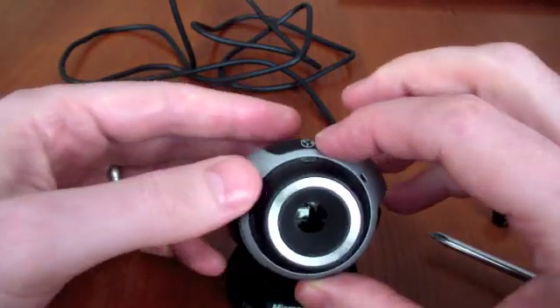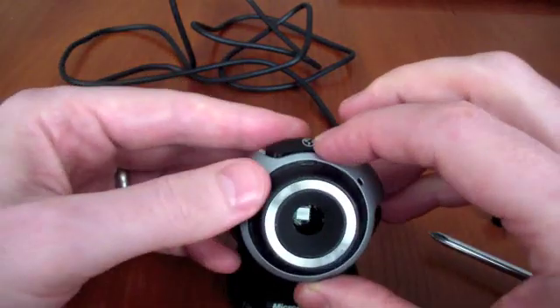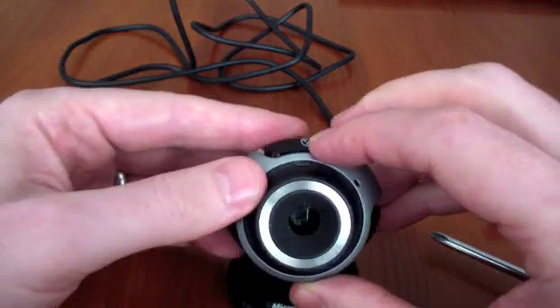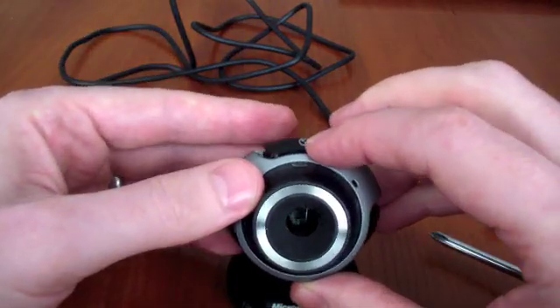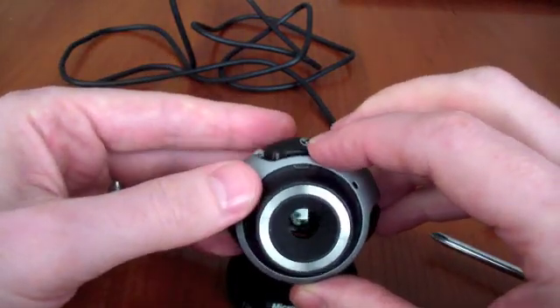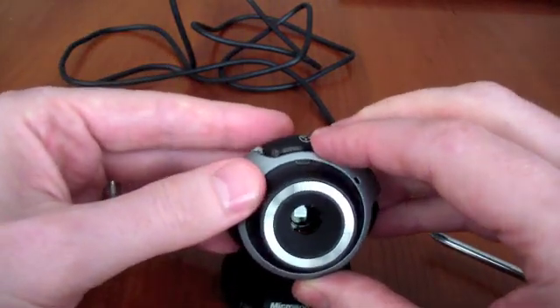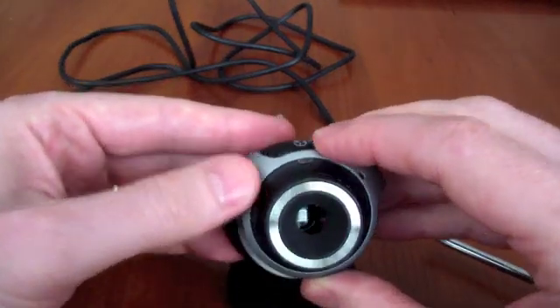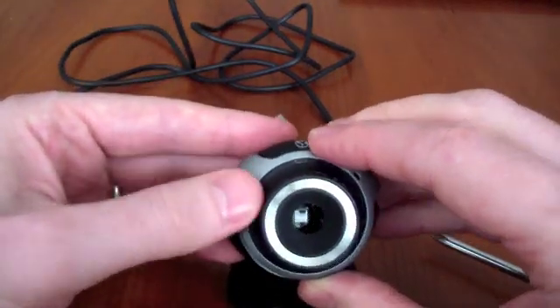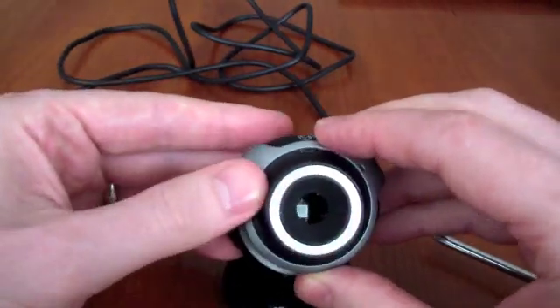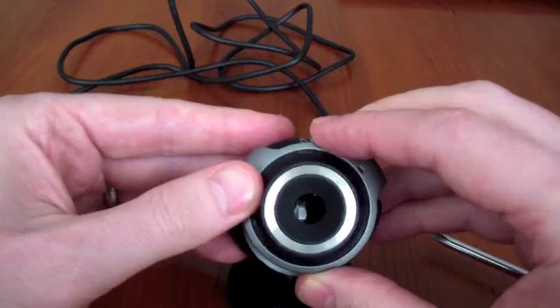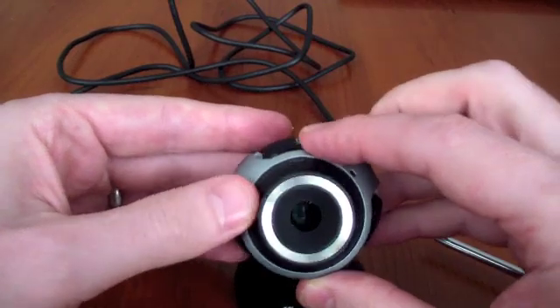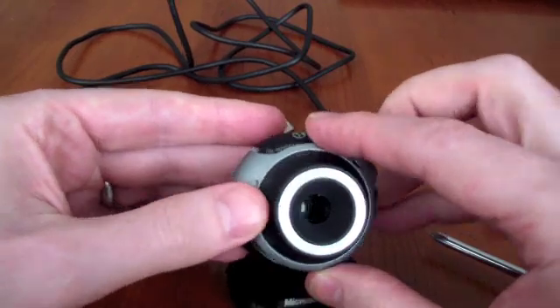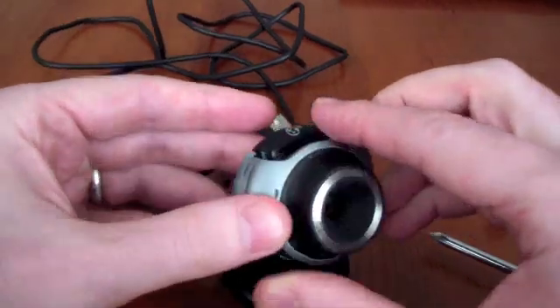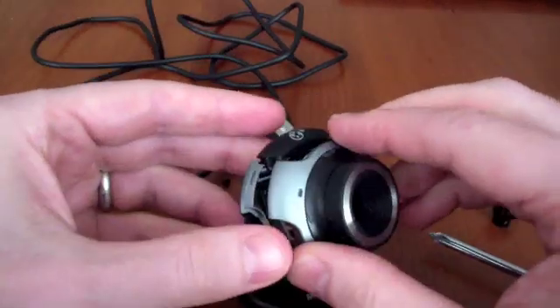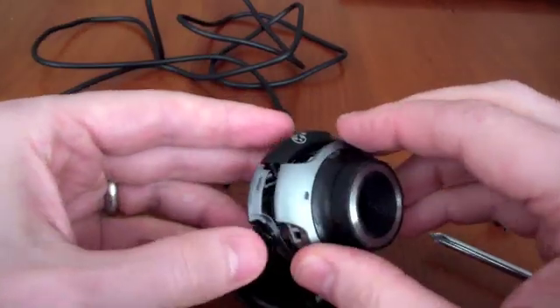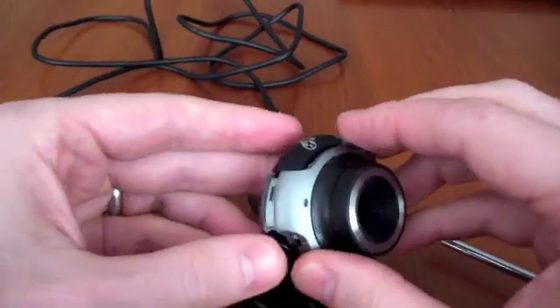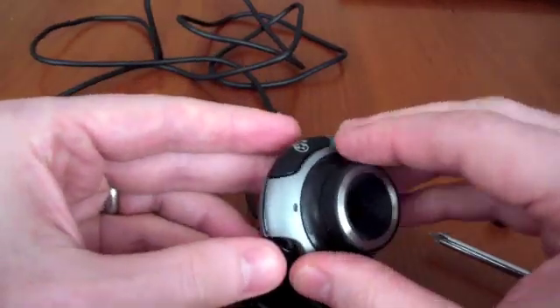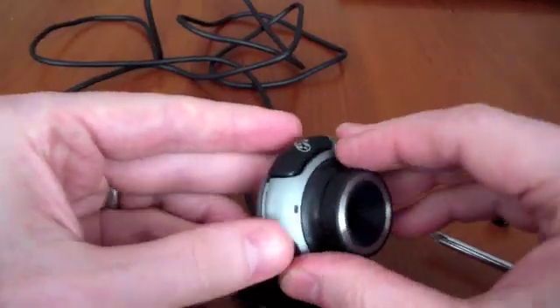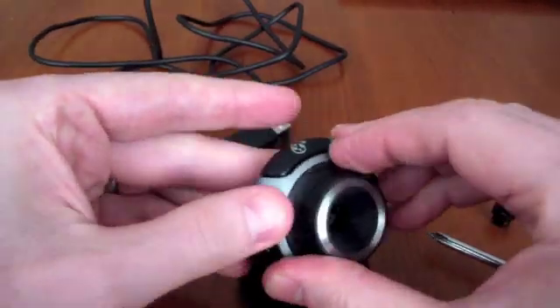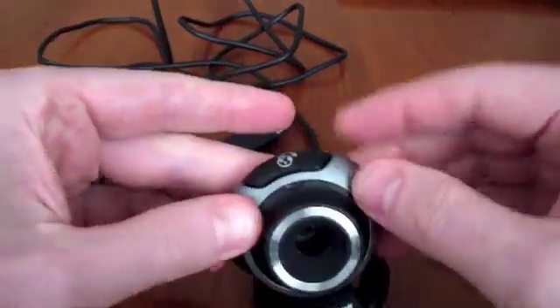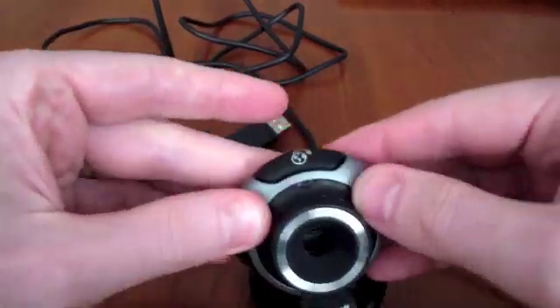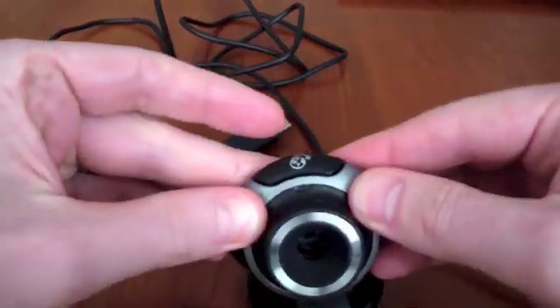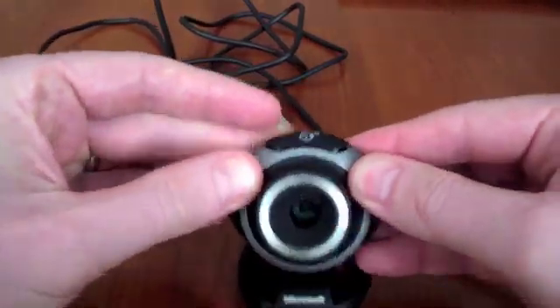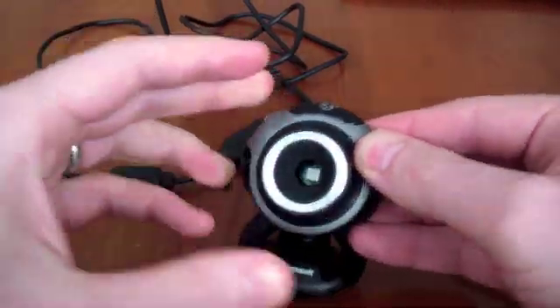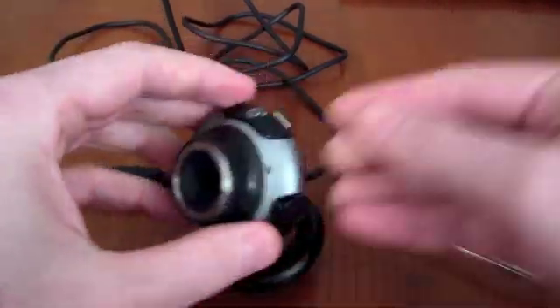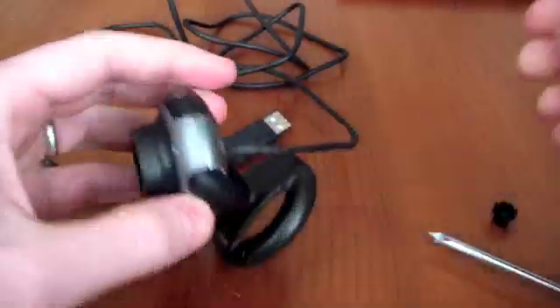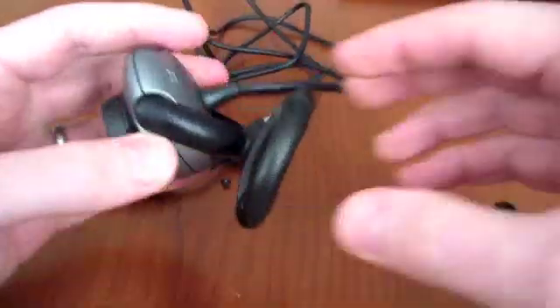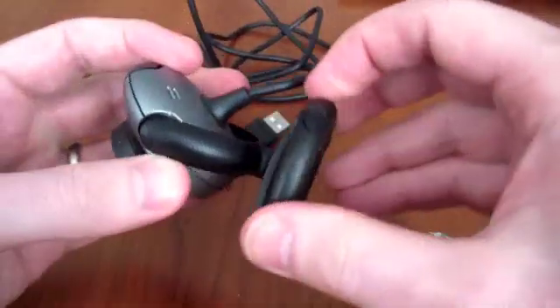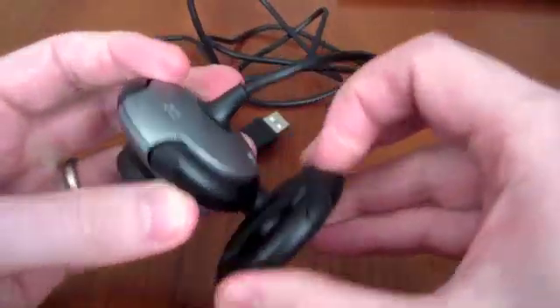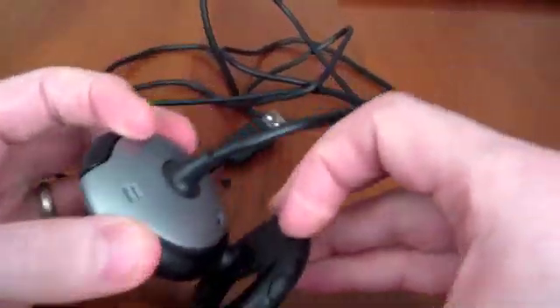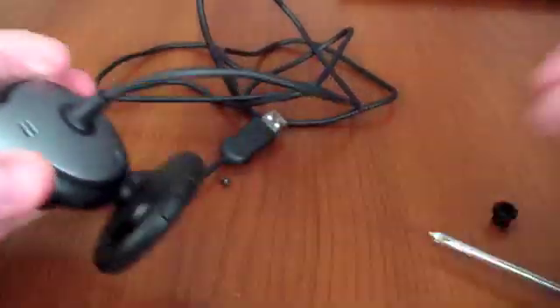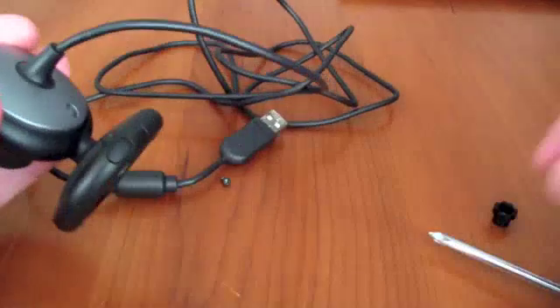You then put the casing back and relocate the screw in the back.